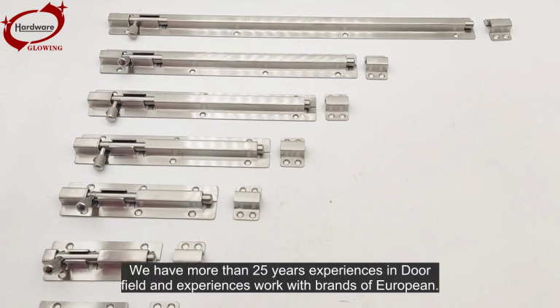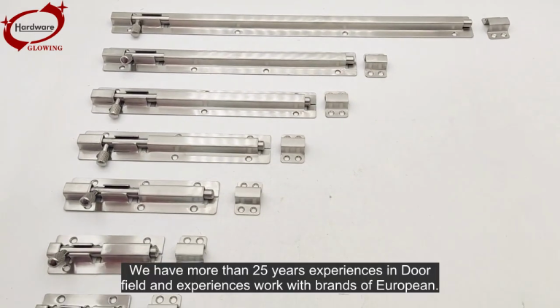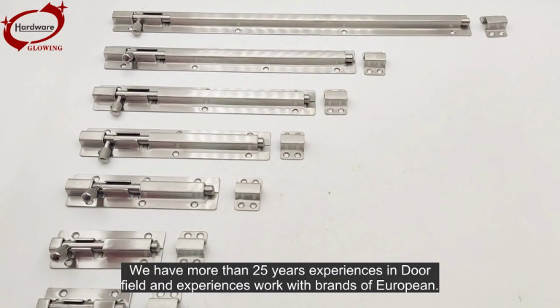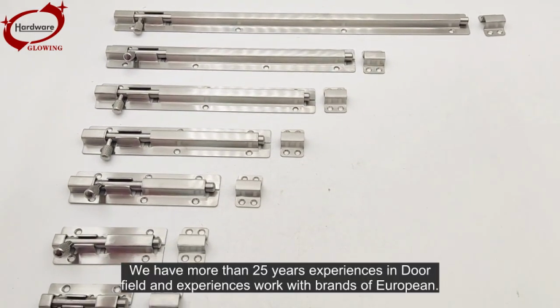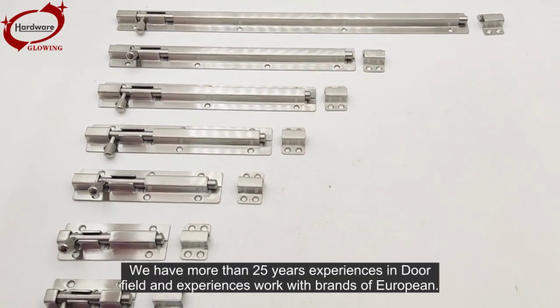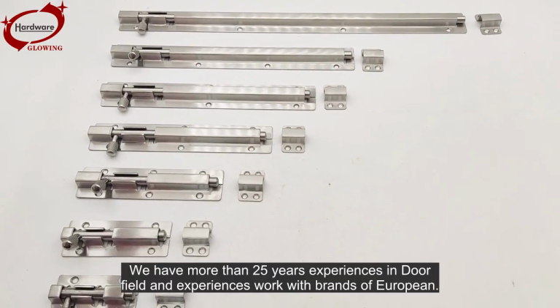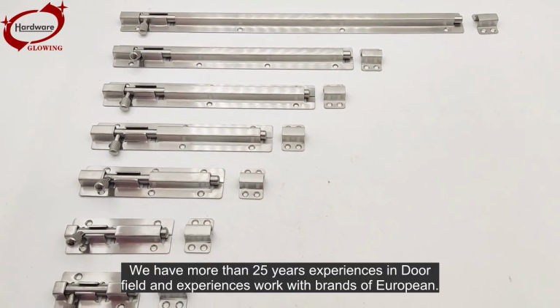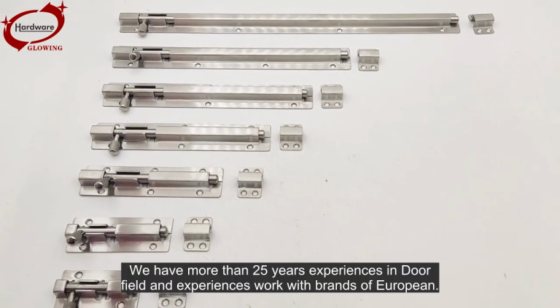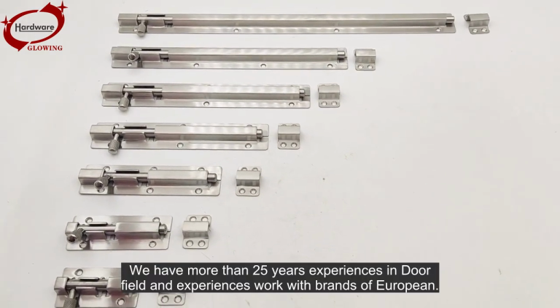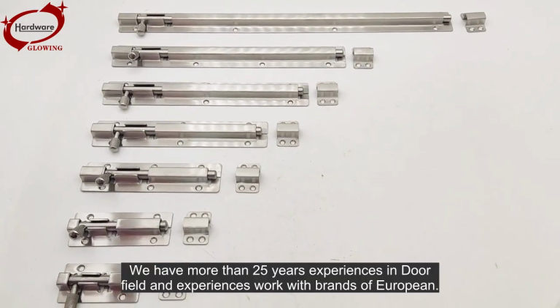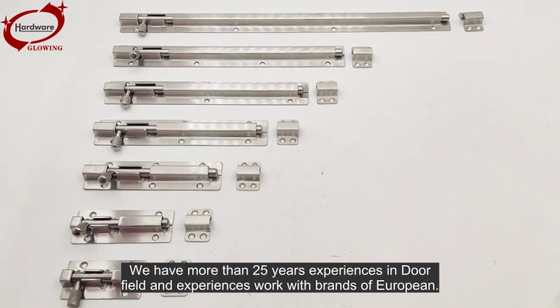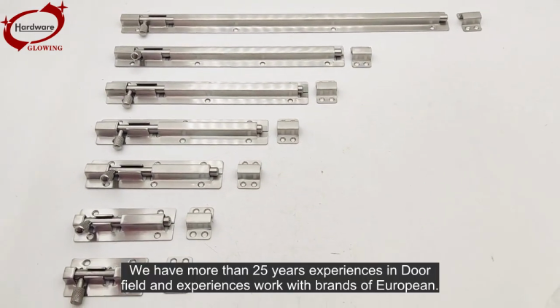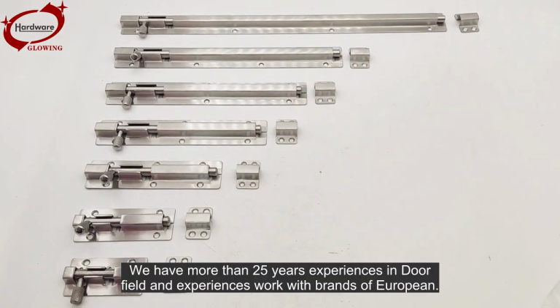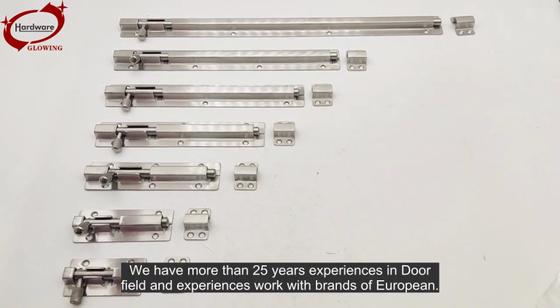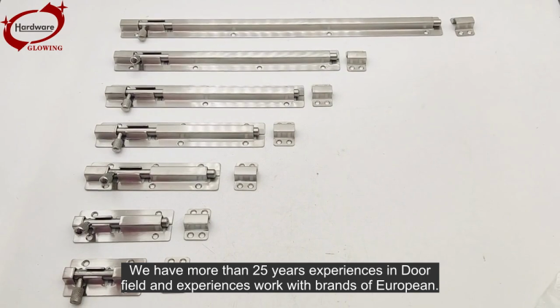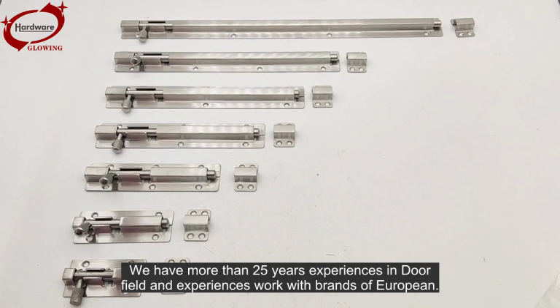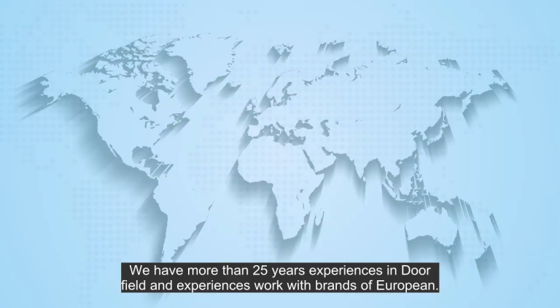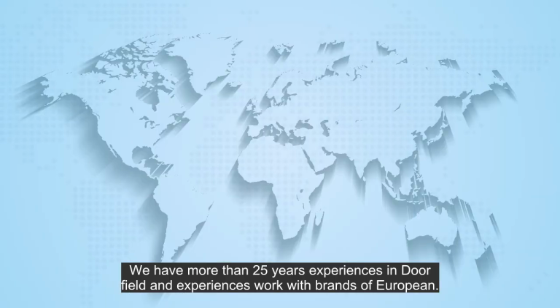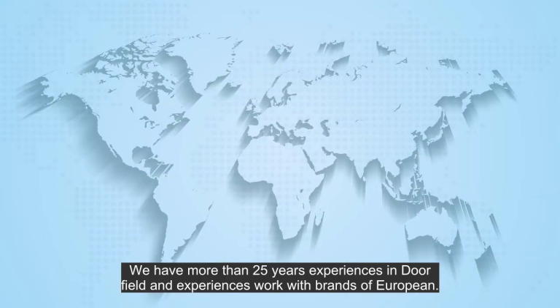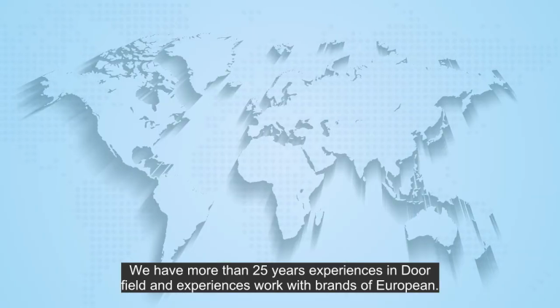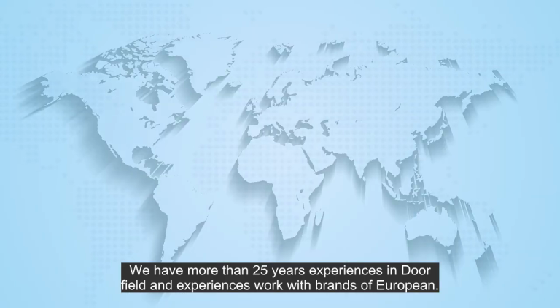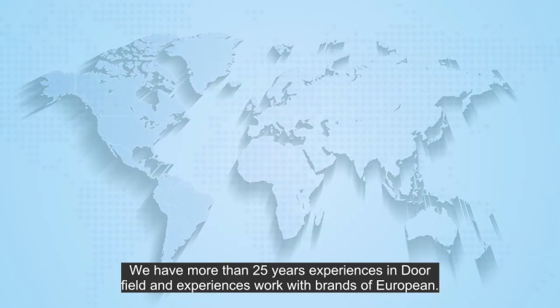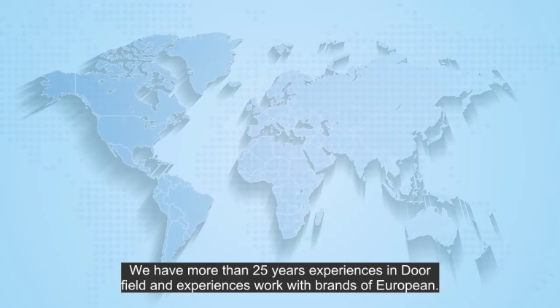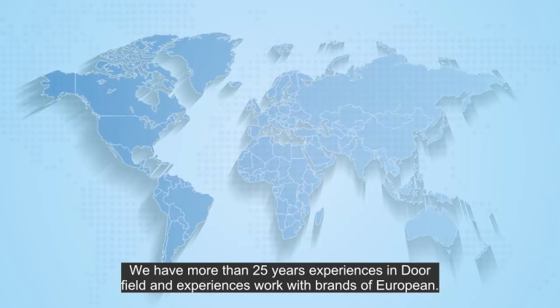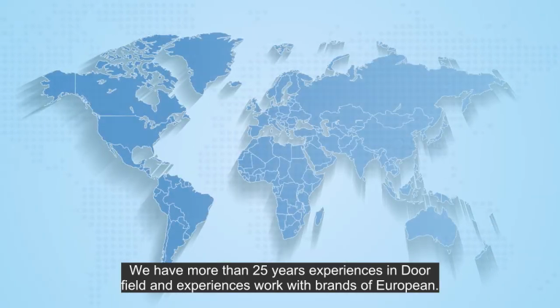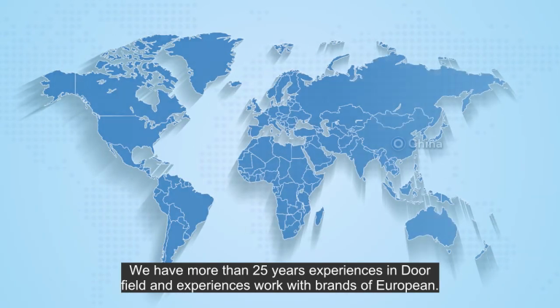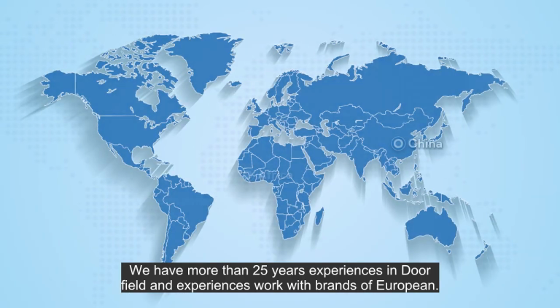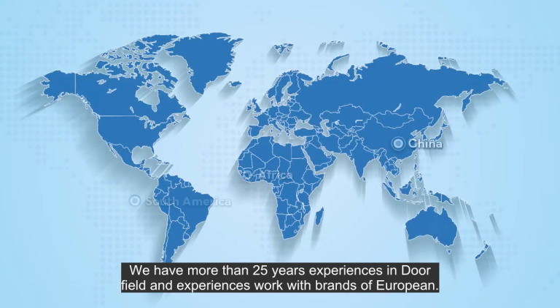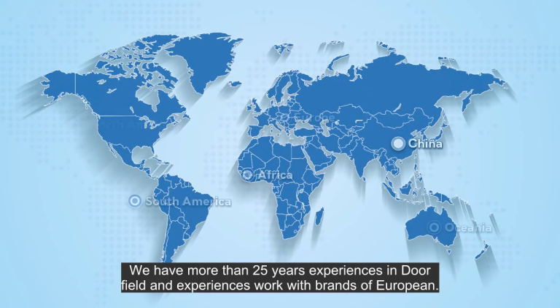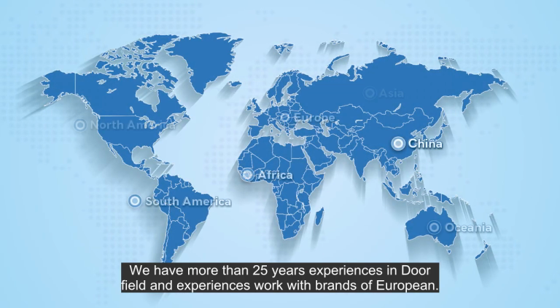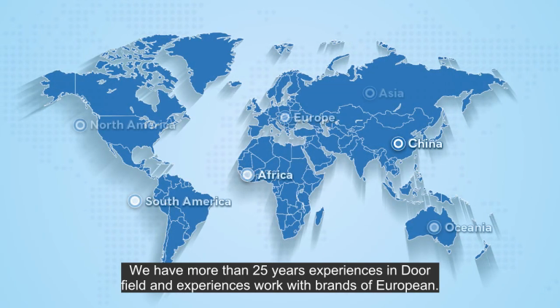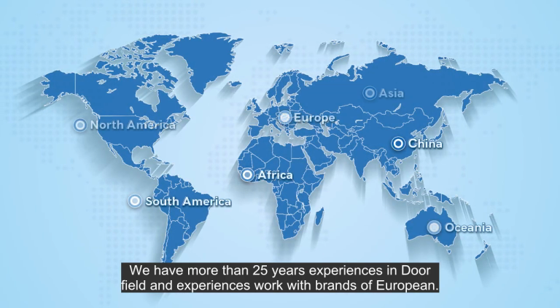We have more than 25 years of experience in door hardware and experience working with European brands.